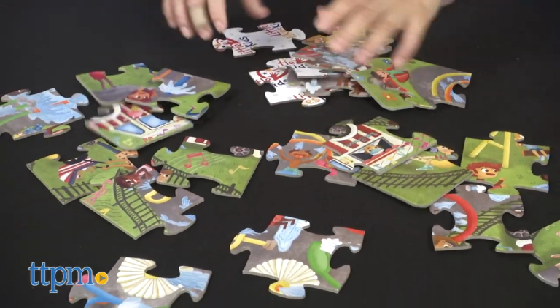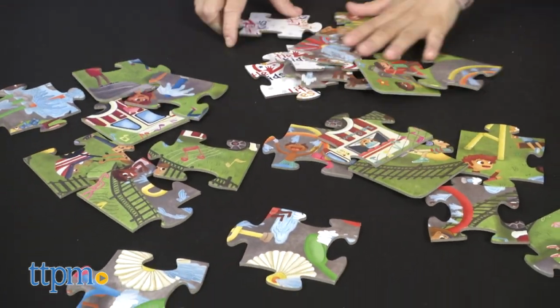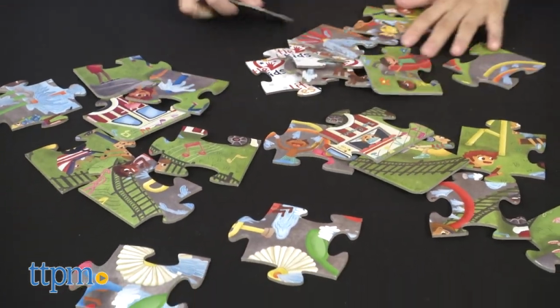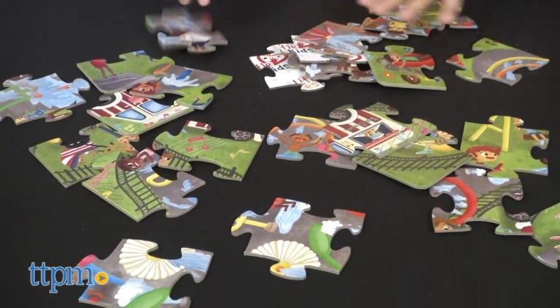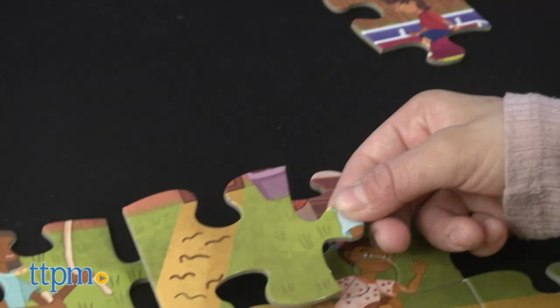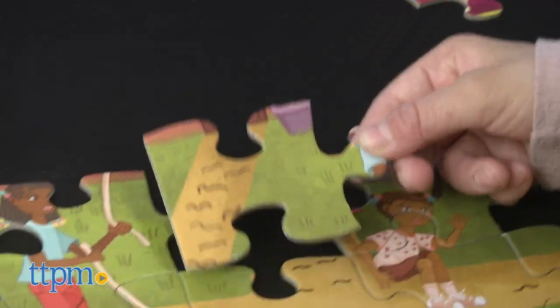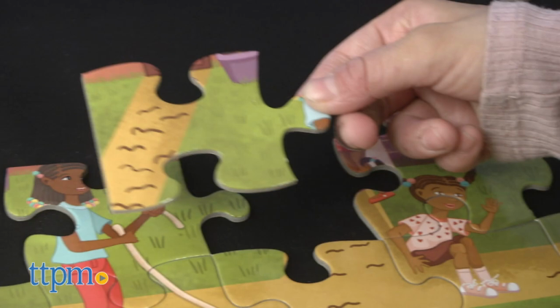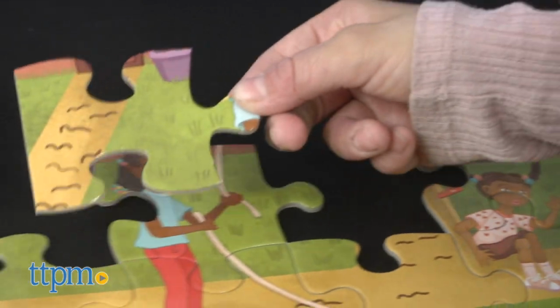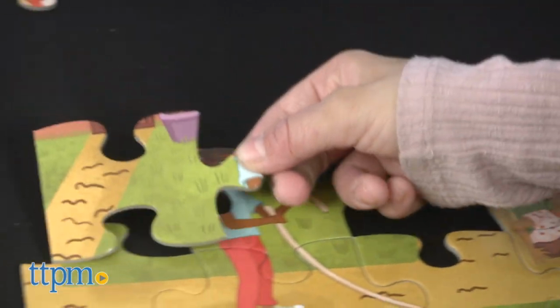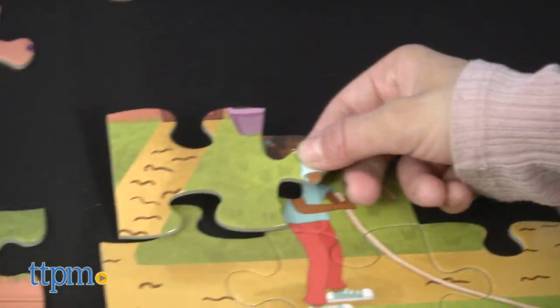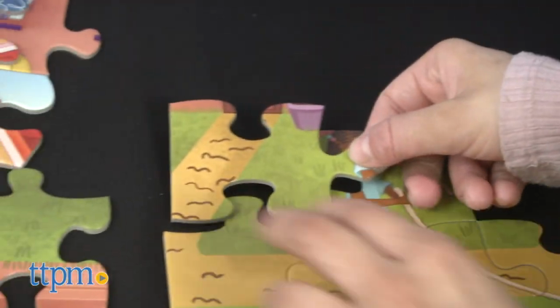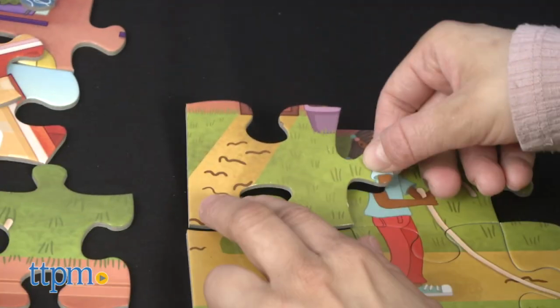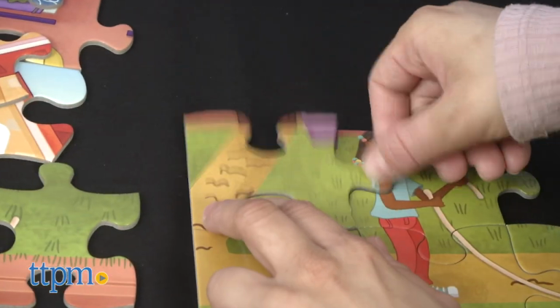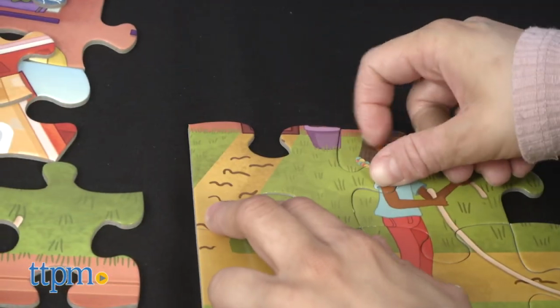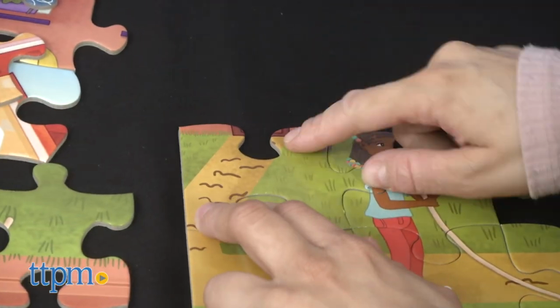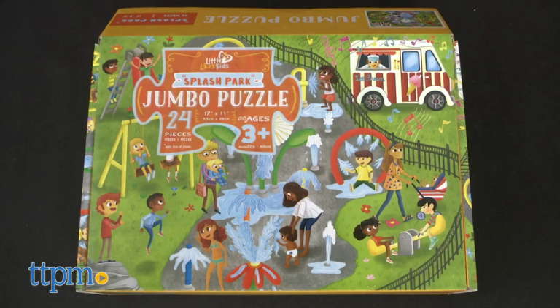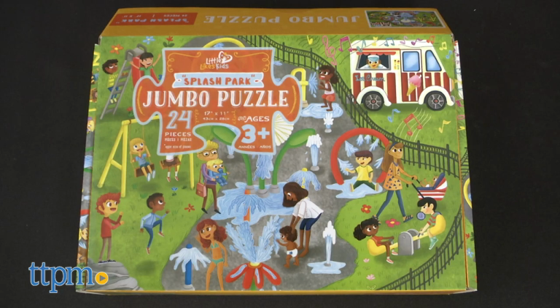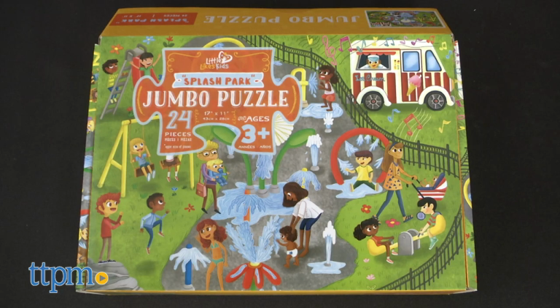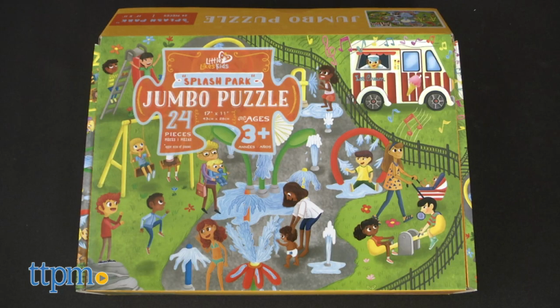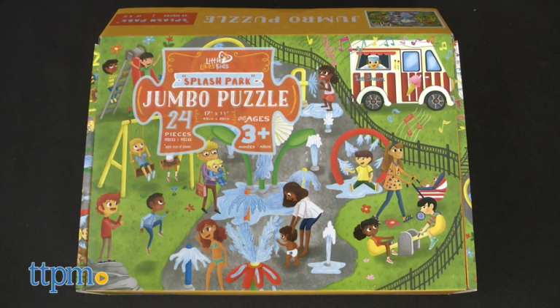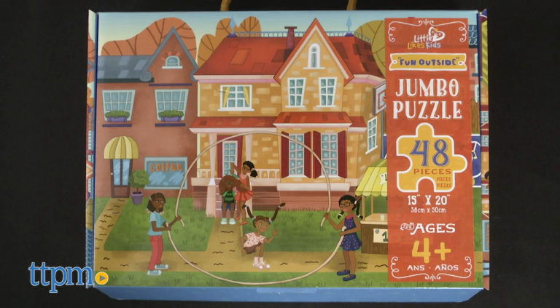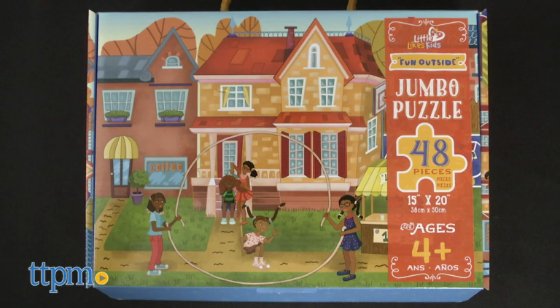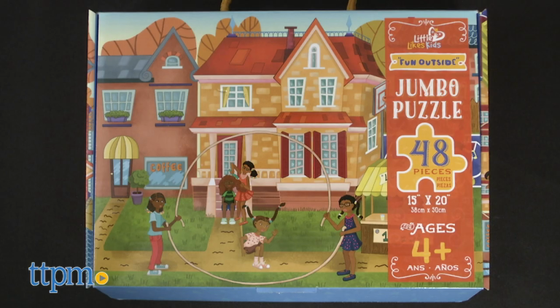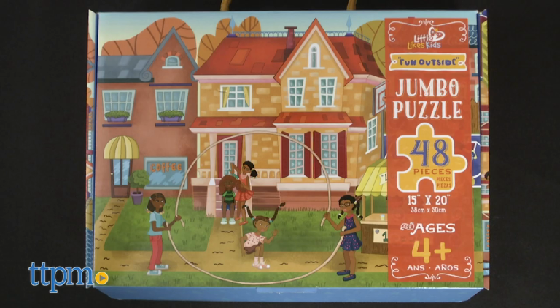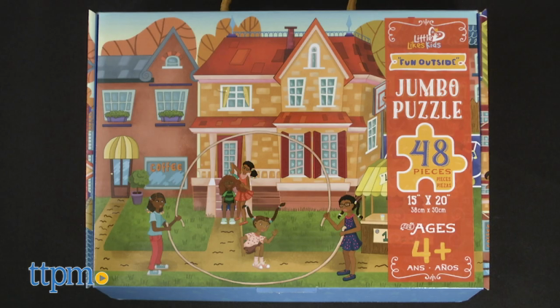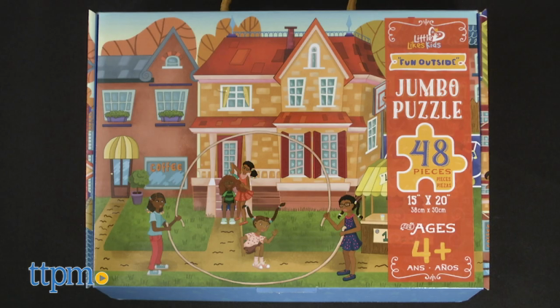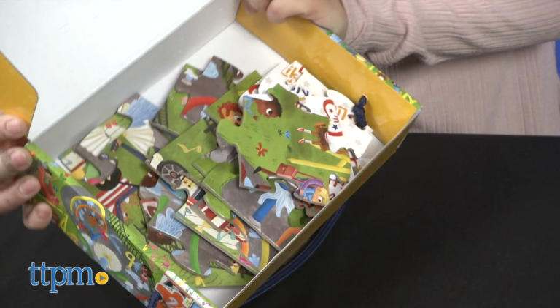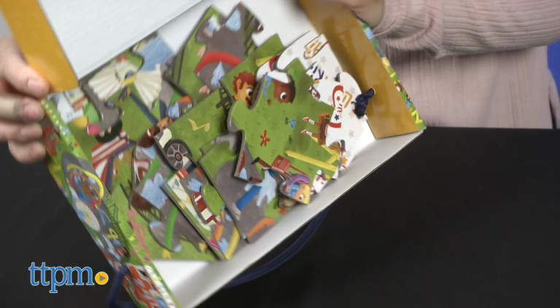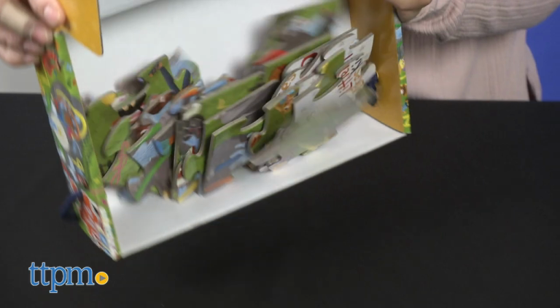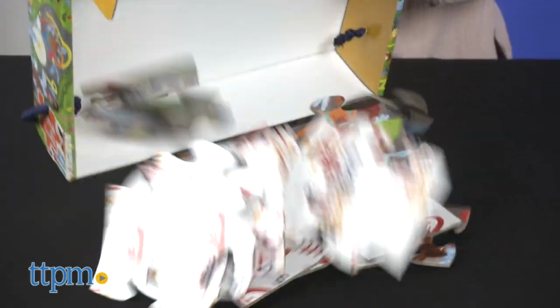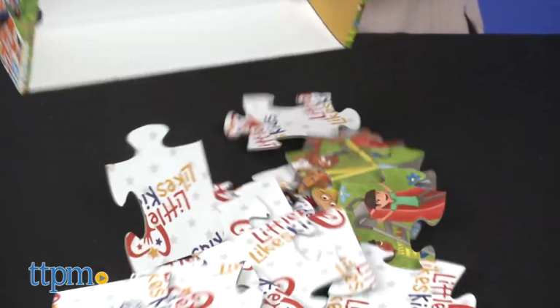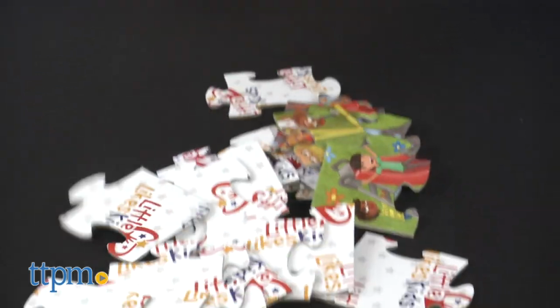Here we have two sets from the Little Likes Kids collection: Splash Park and Fun Outside. Let's begin with Splash Park.